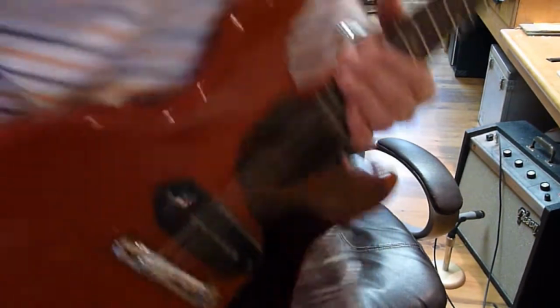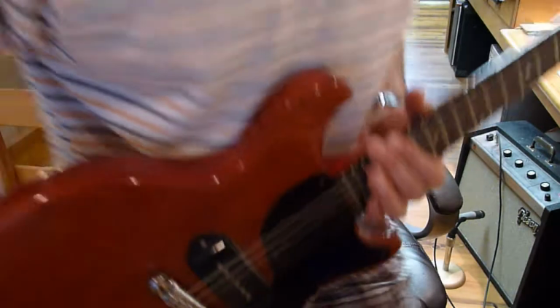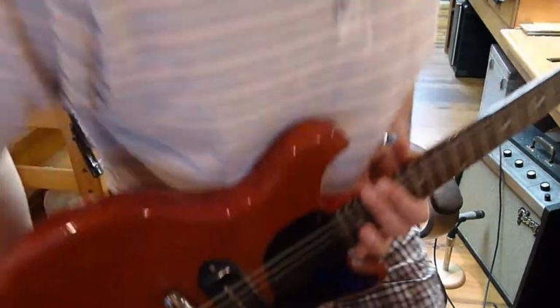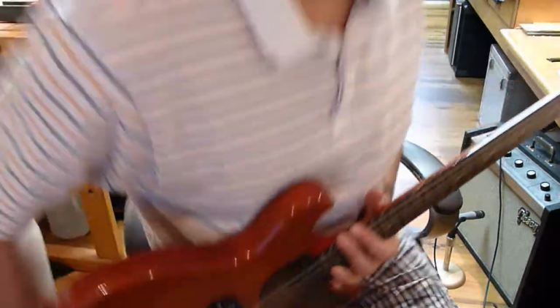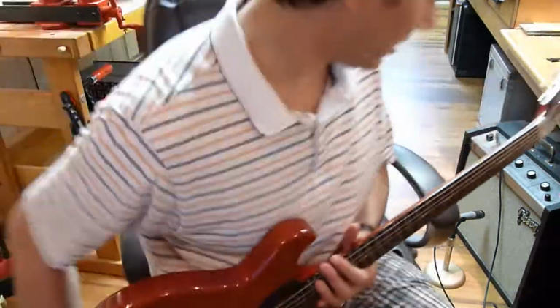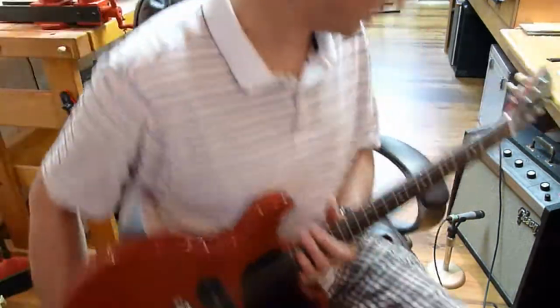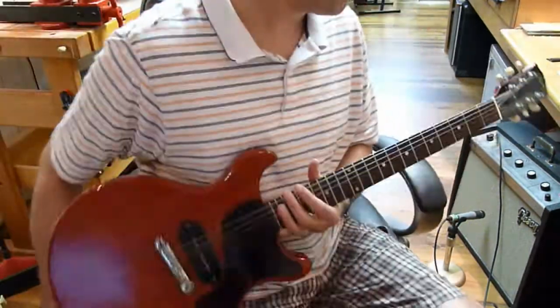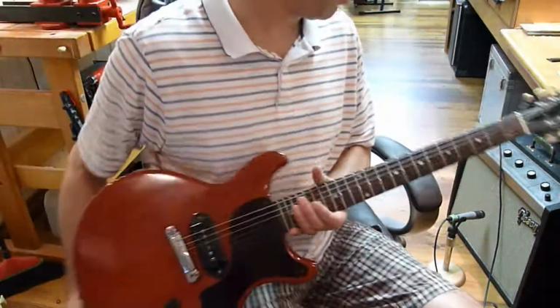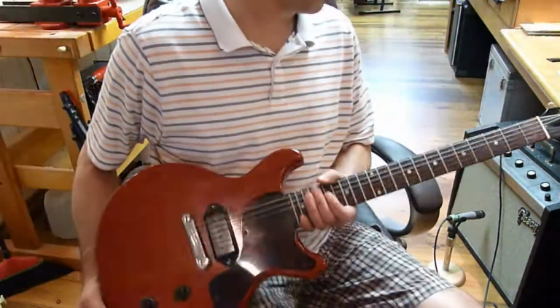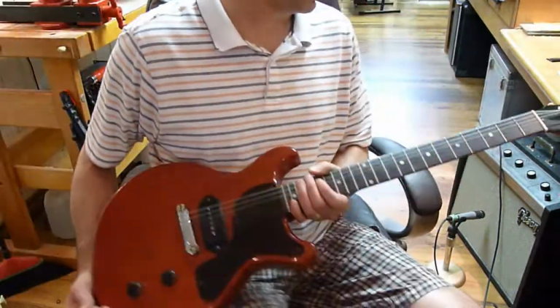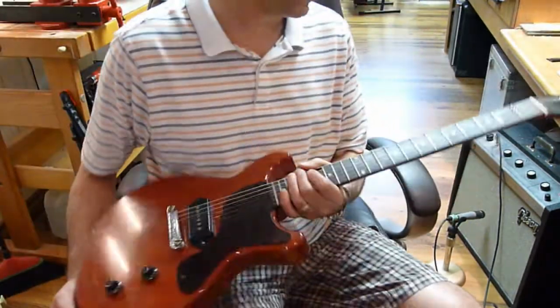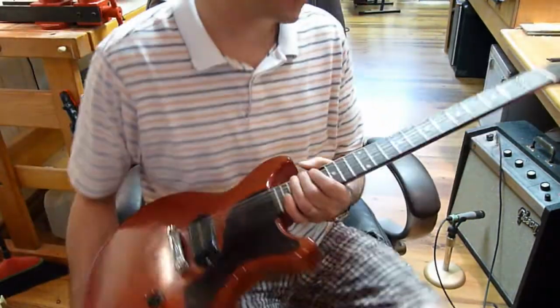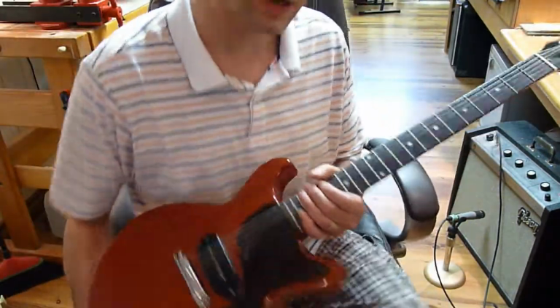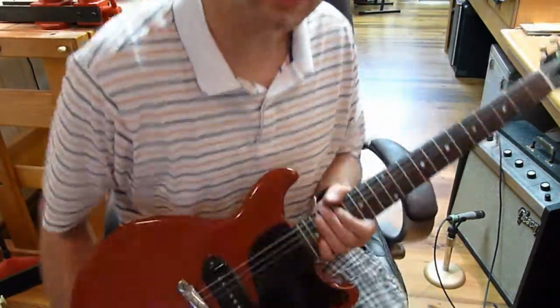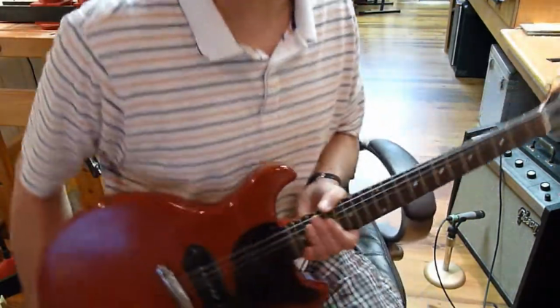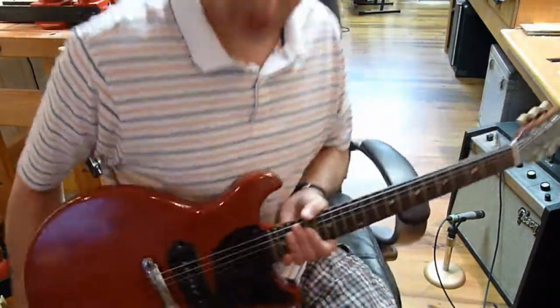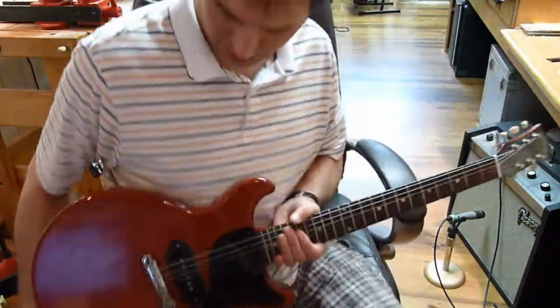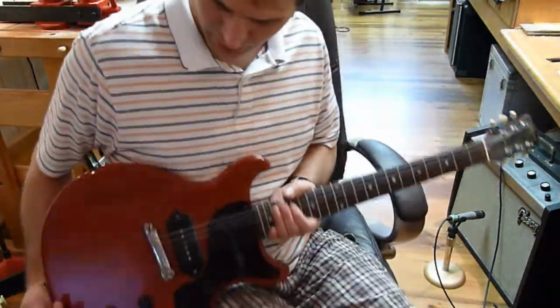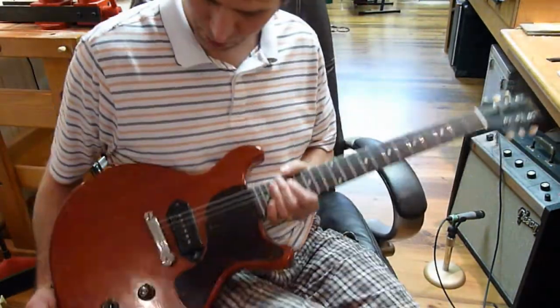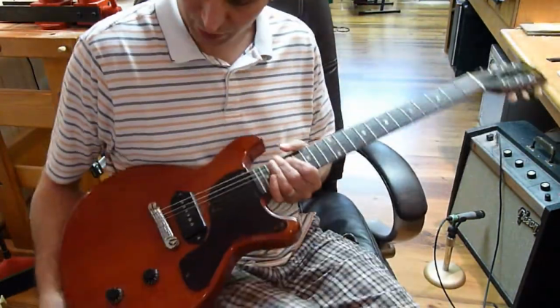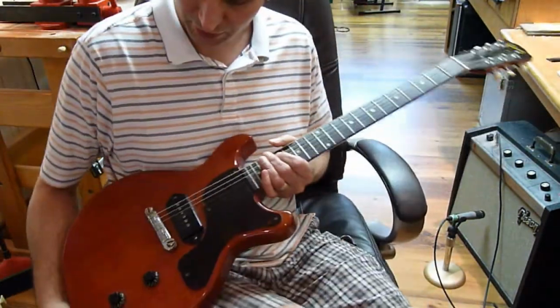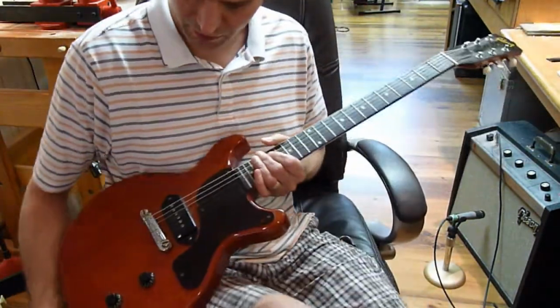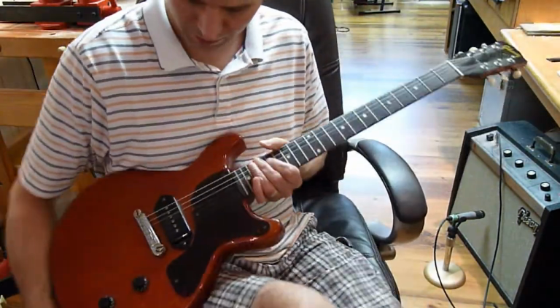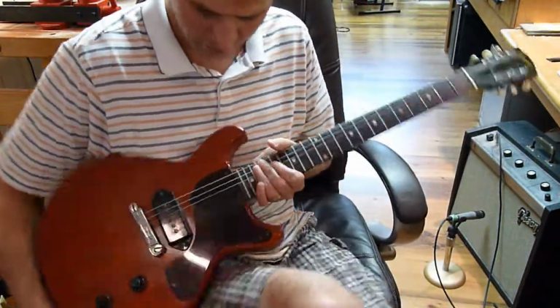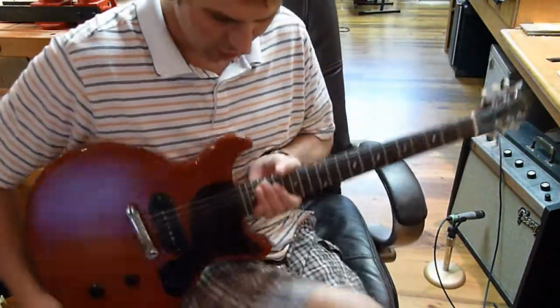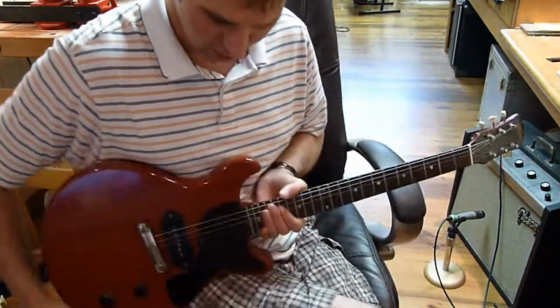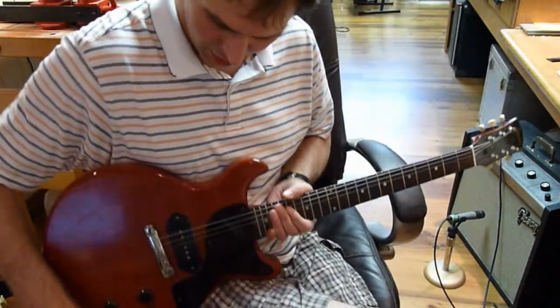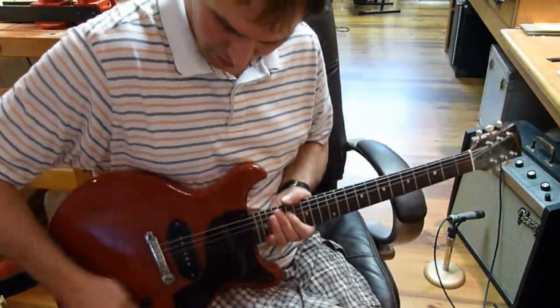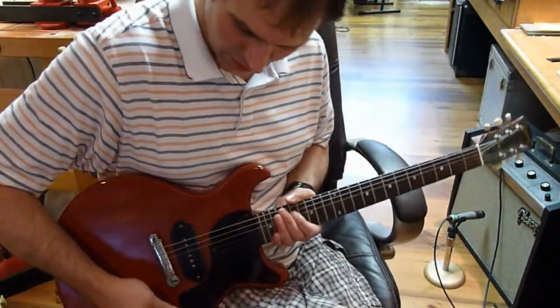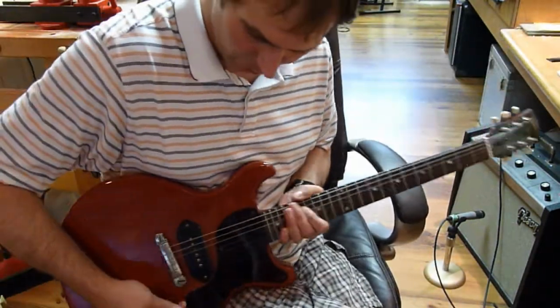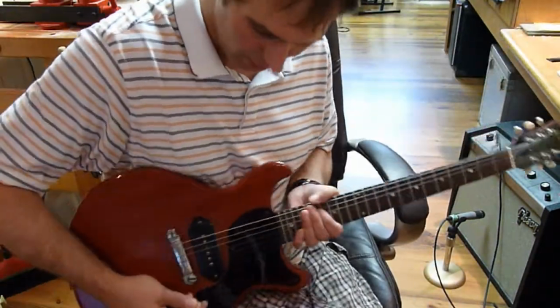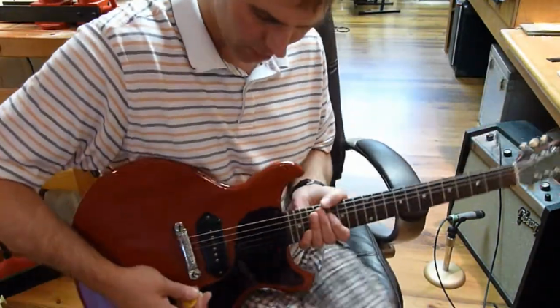I might want to just blueprint it. If this is the right guitar, I might just want to blueprint it and make a replica.